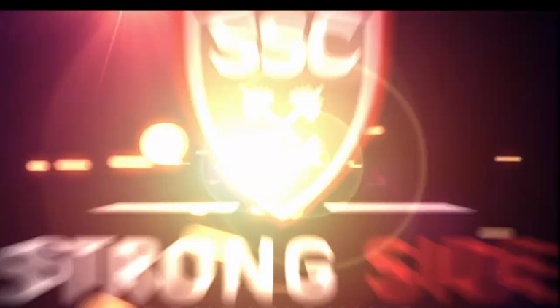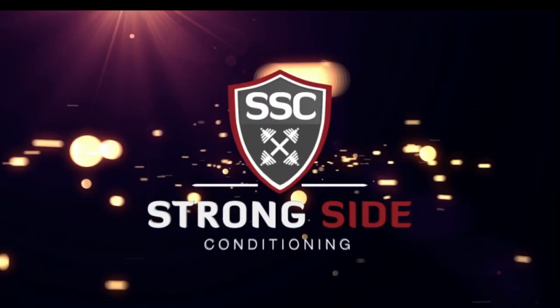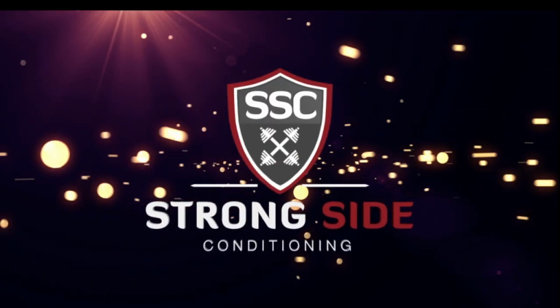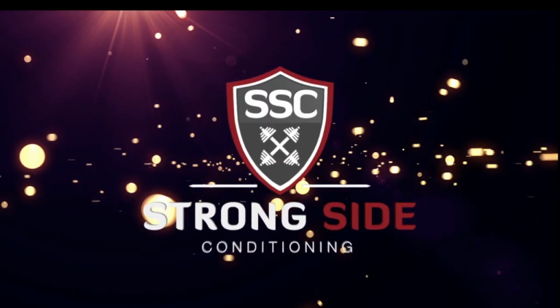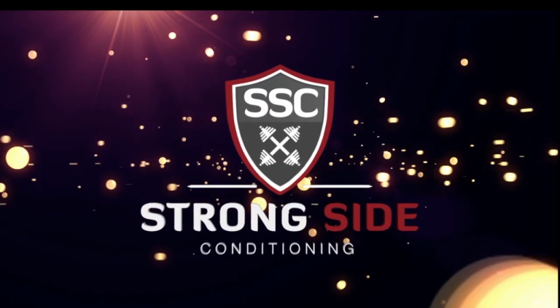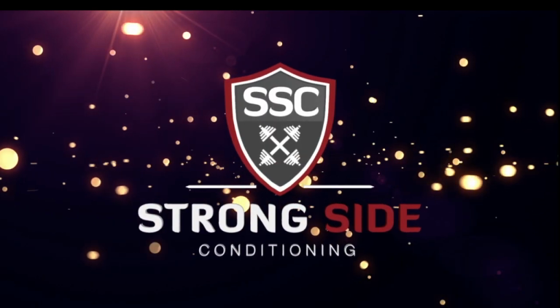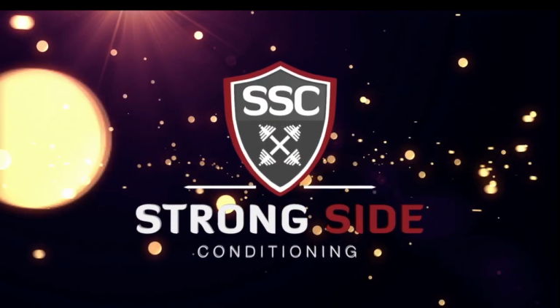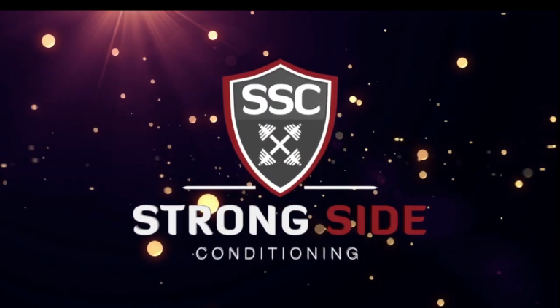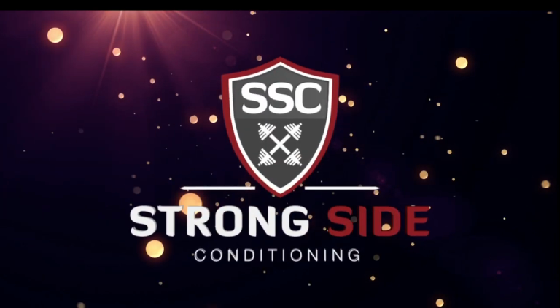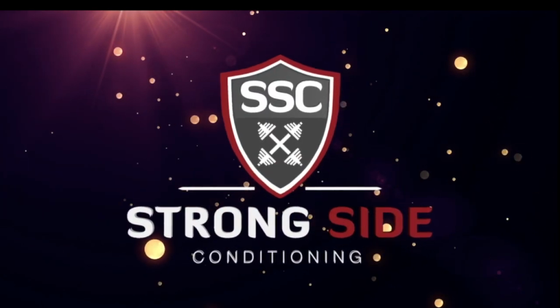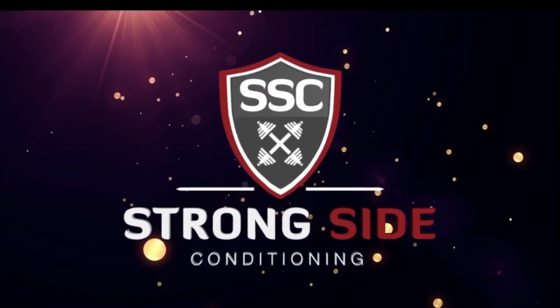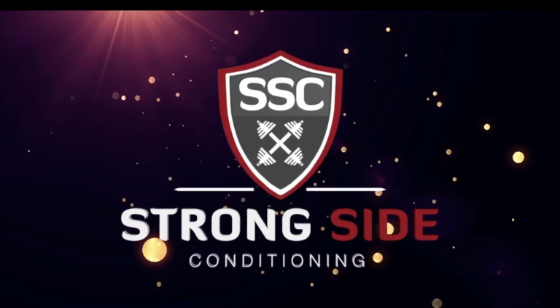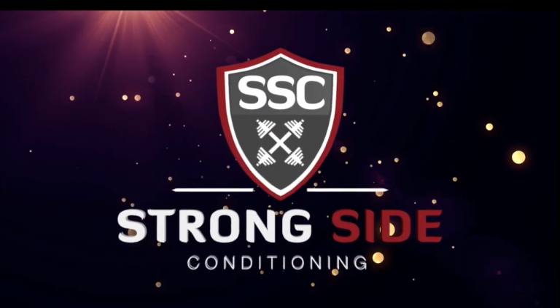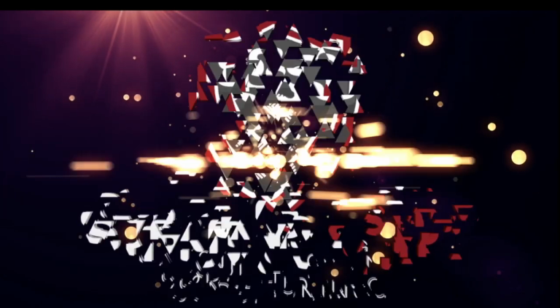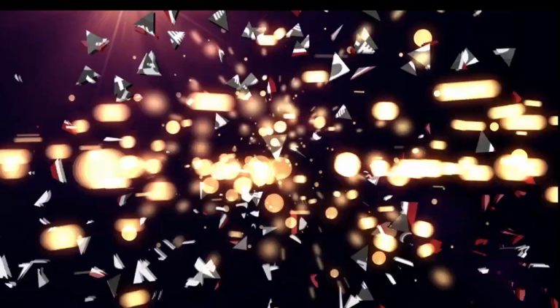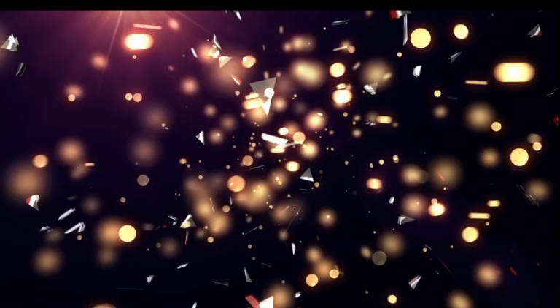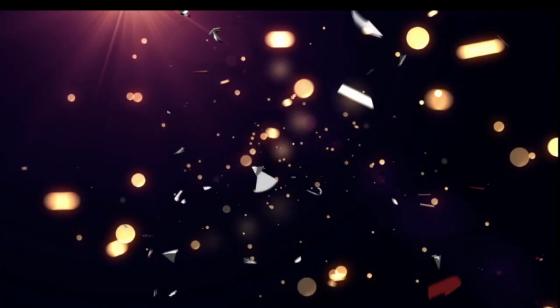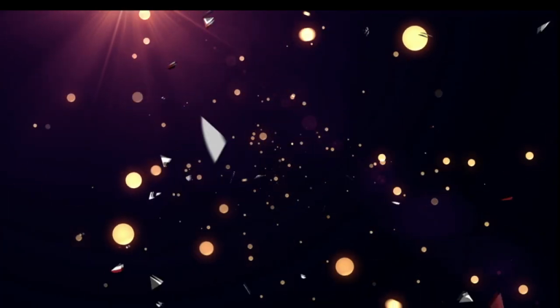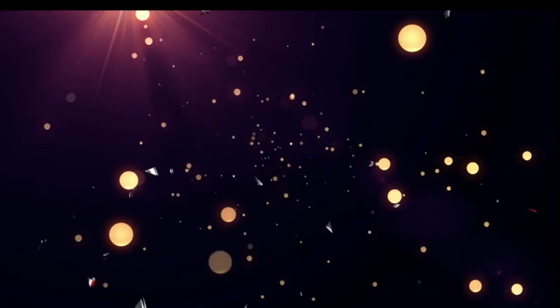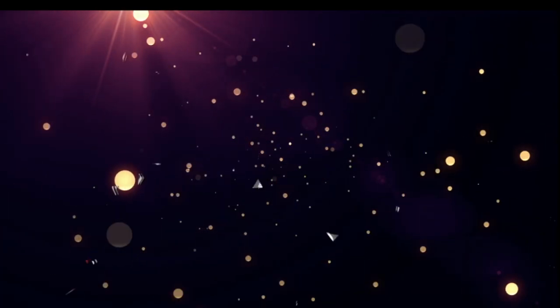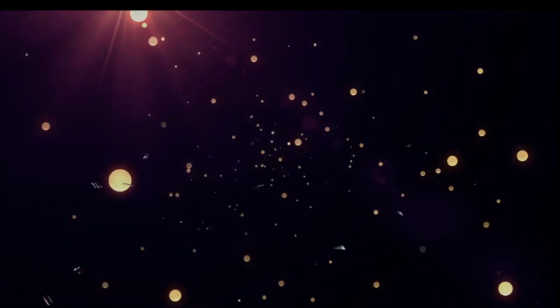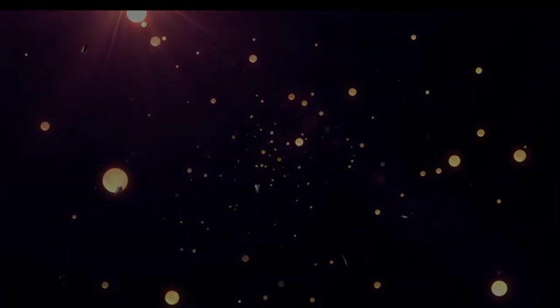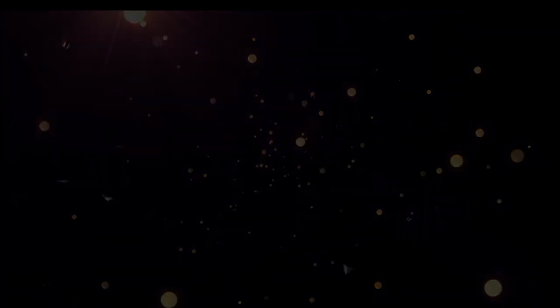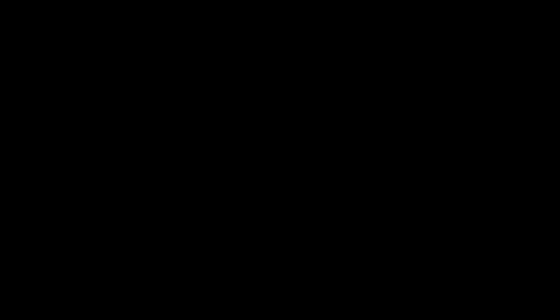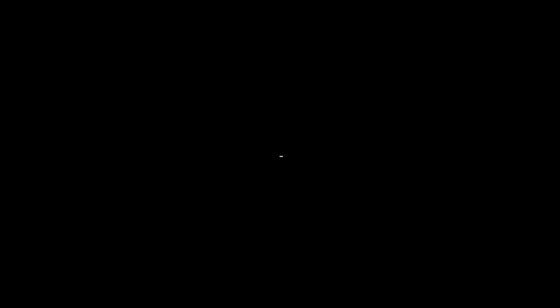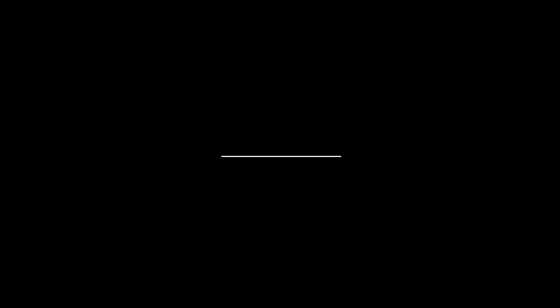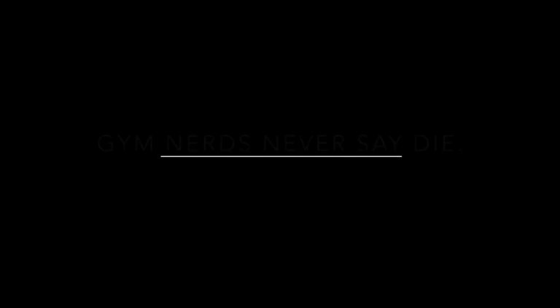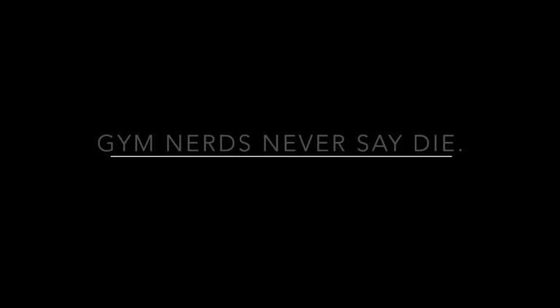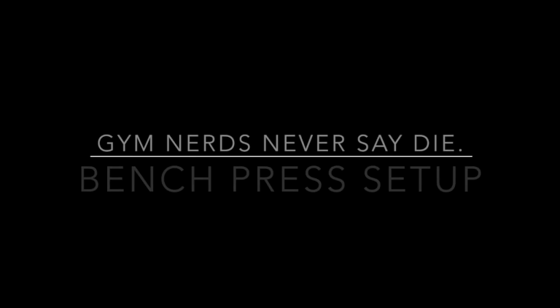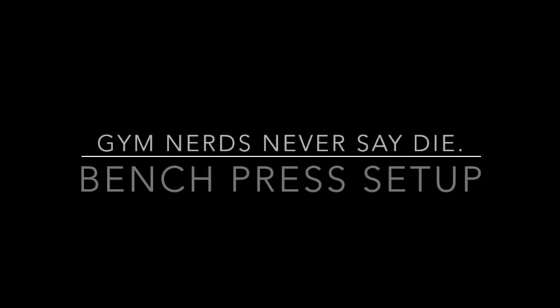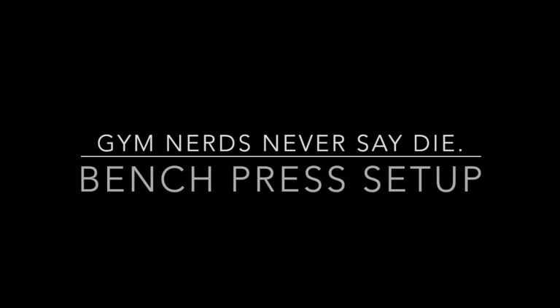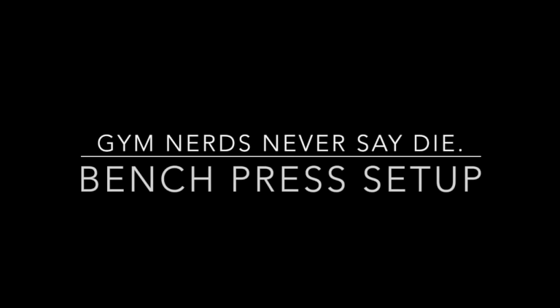Hey StrongSiders! Today we're going to be looking at how to properly set up for the bench press.